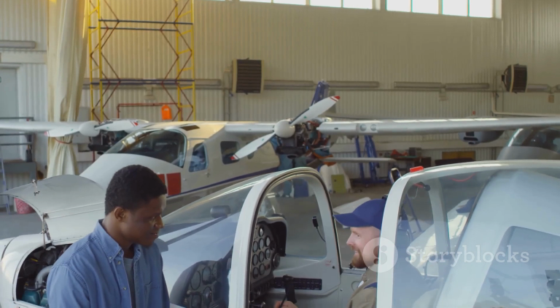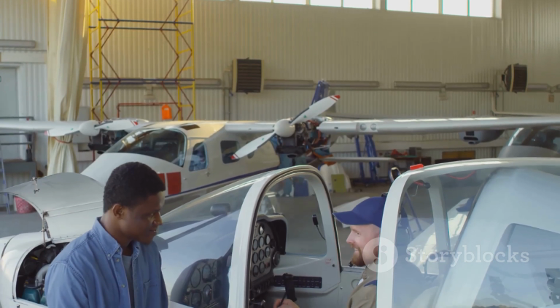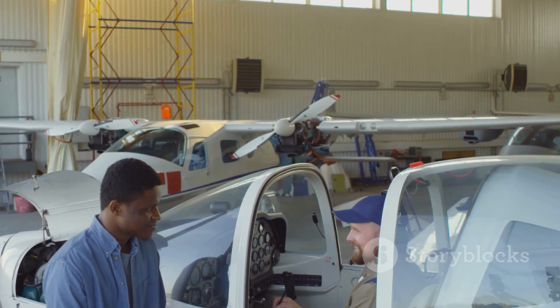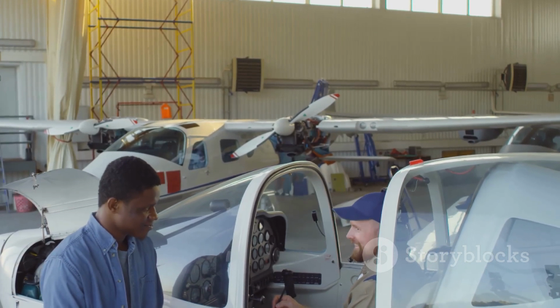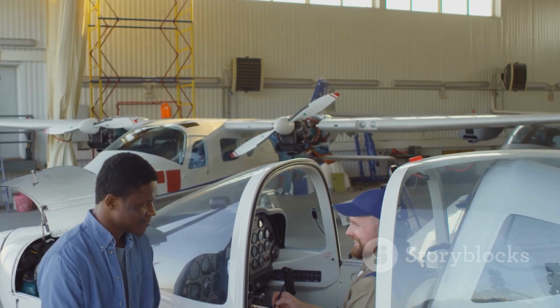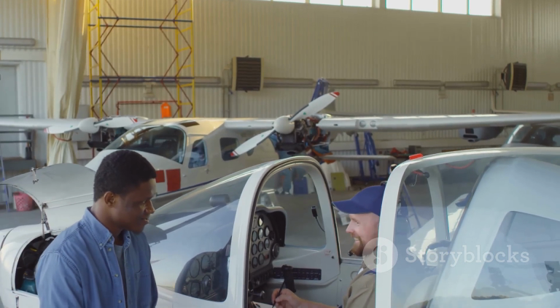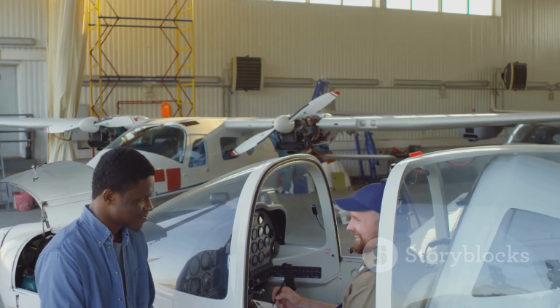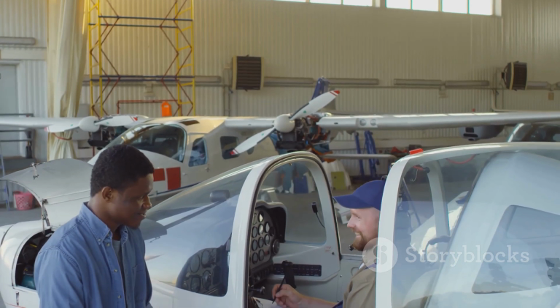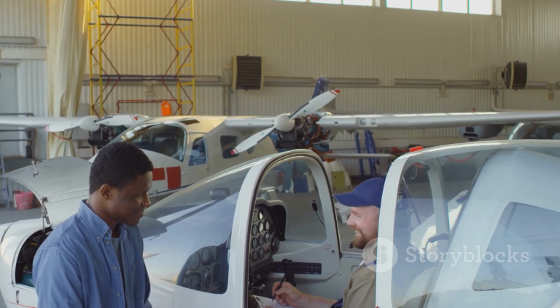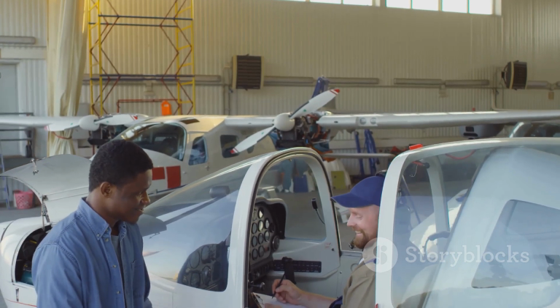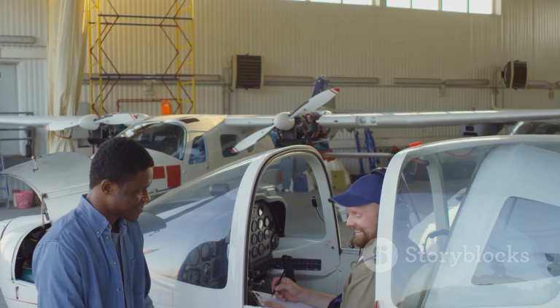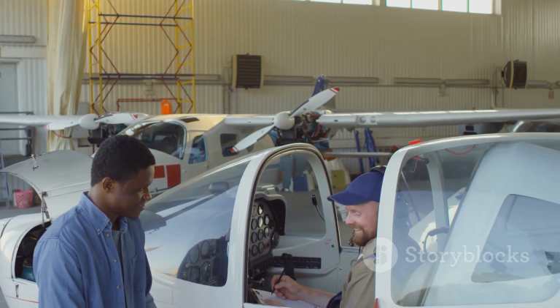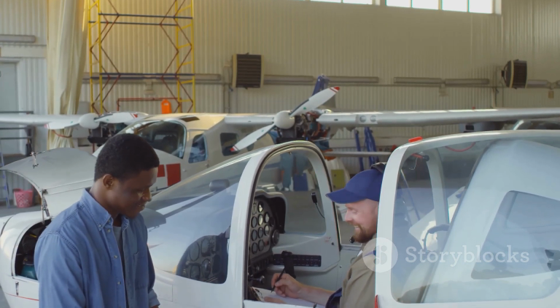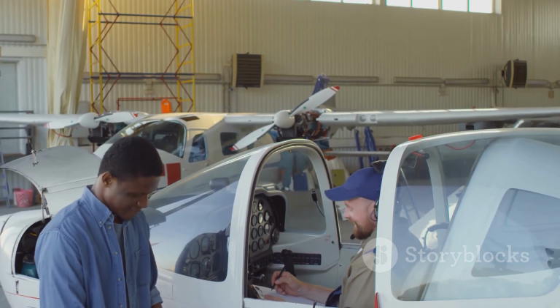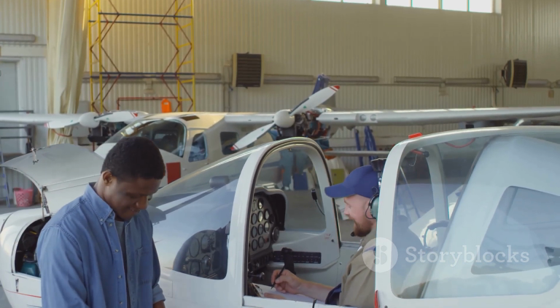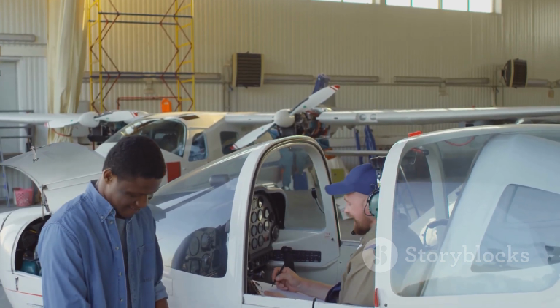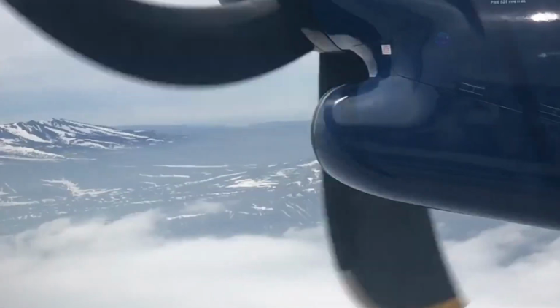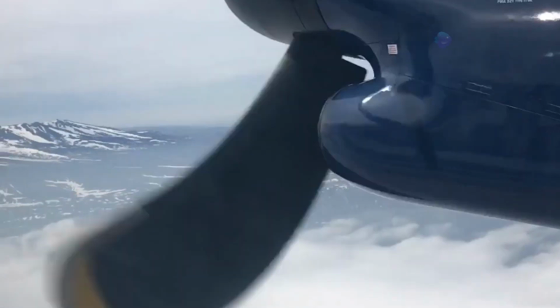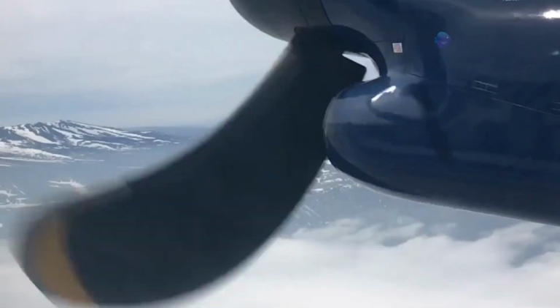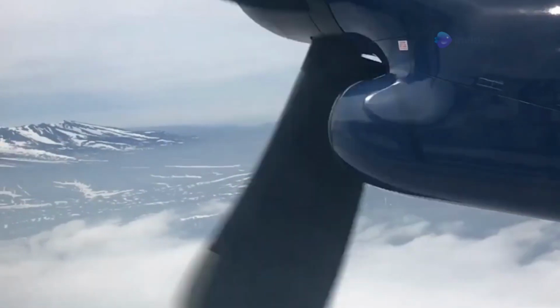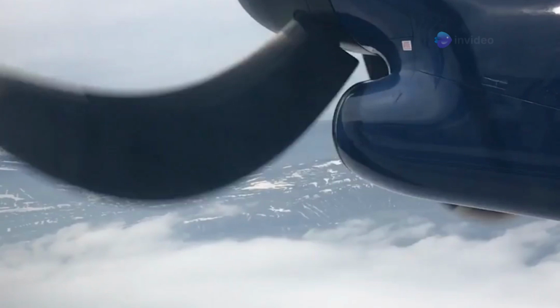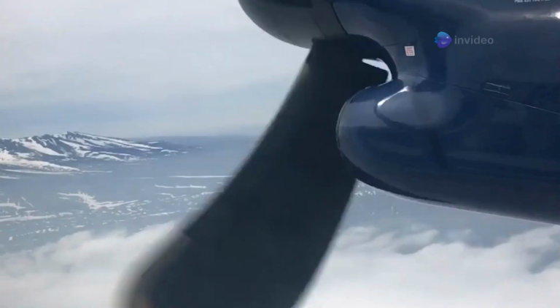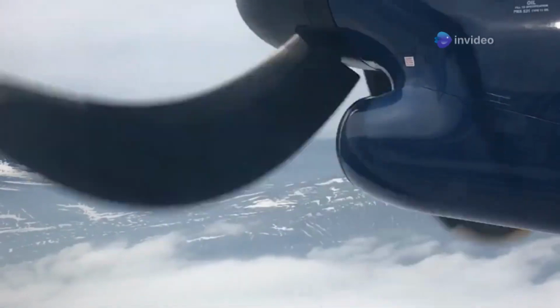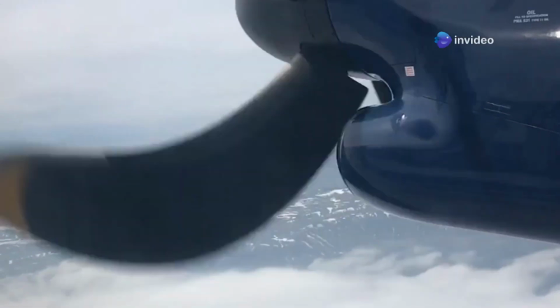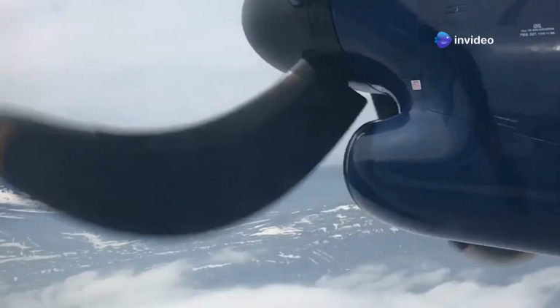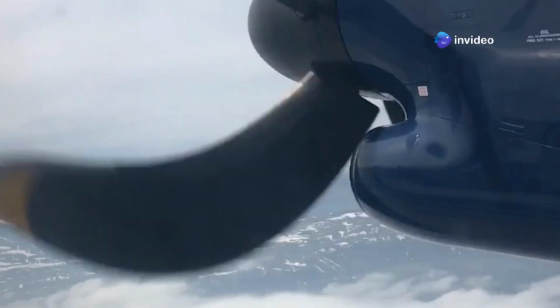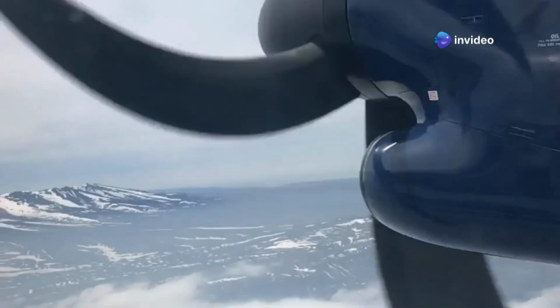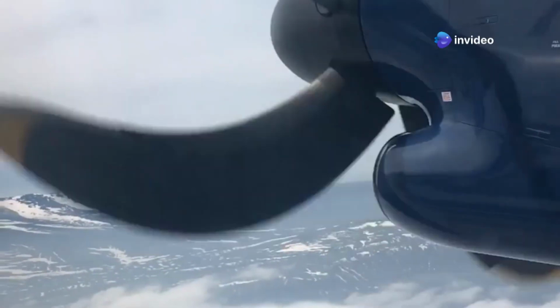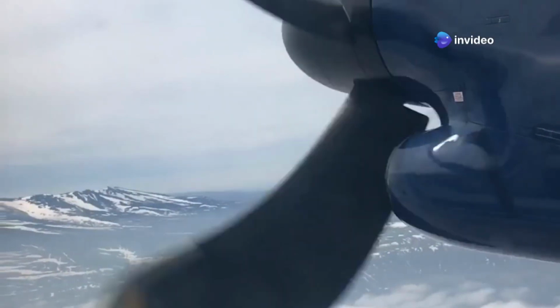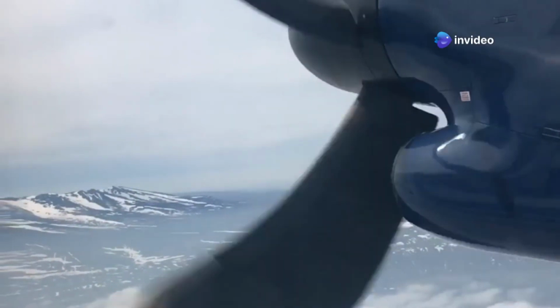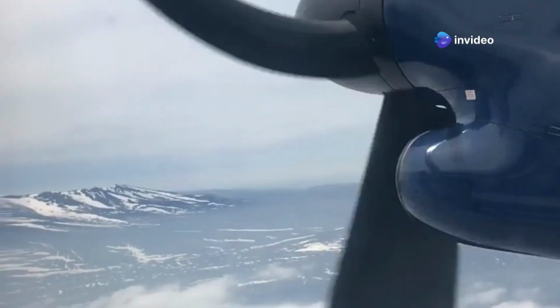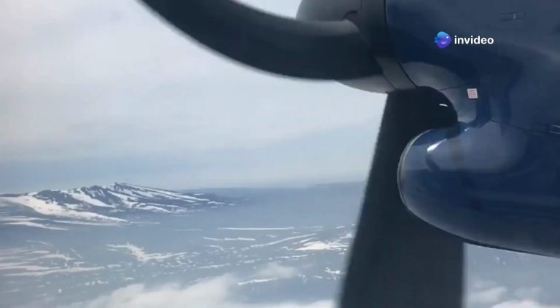Decades of service have proven its durability and efficiency. It's a reliable, versatile aircraft.